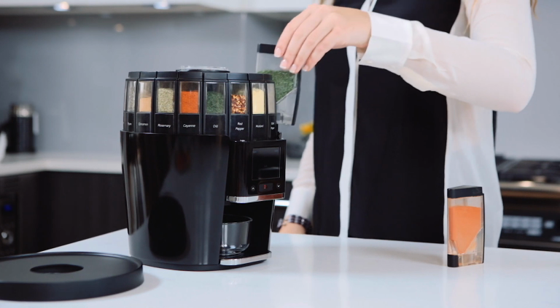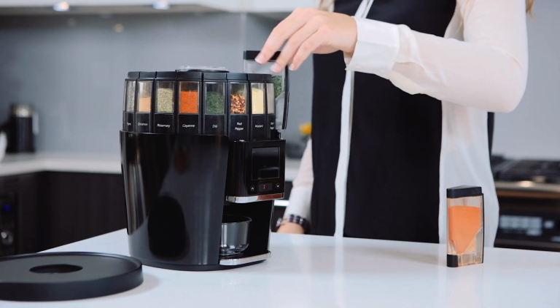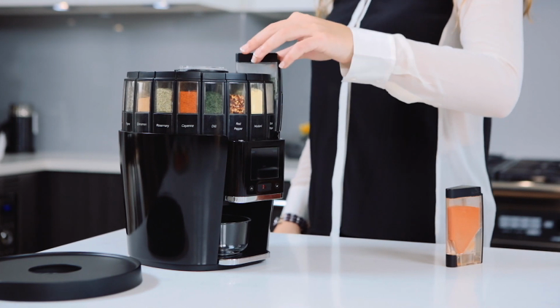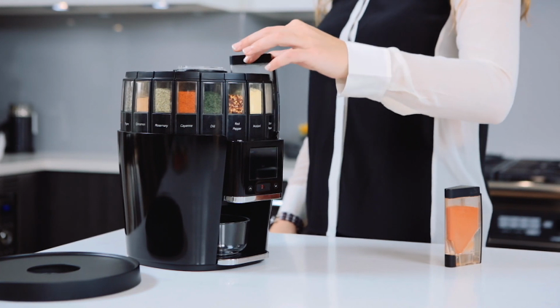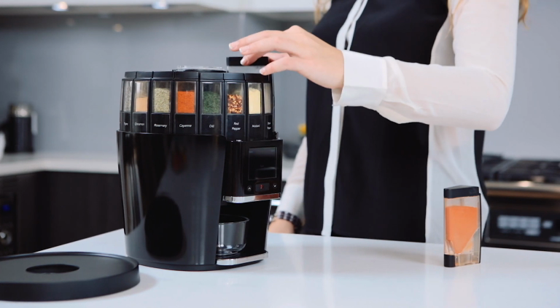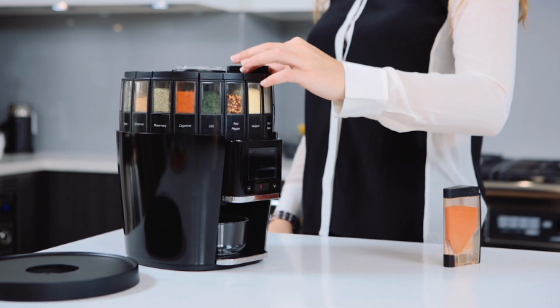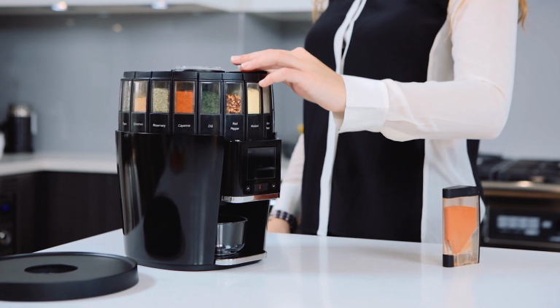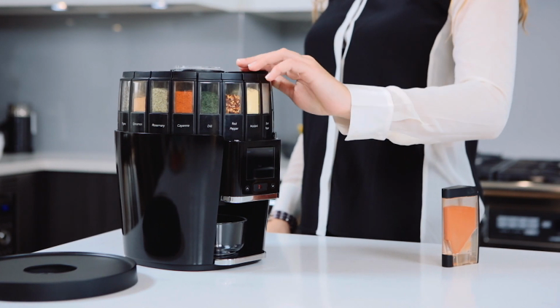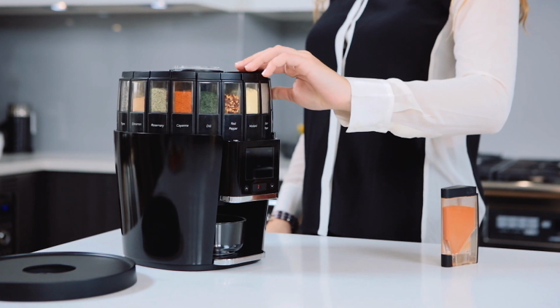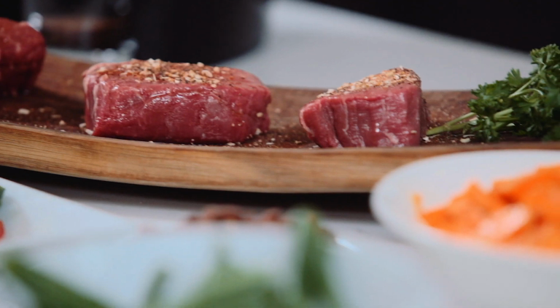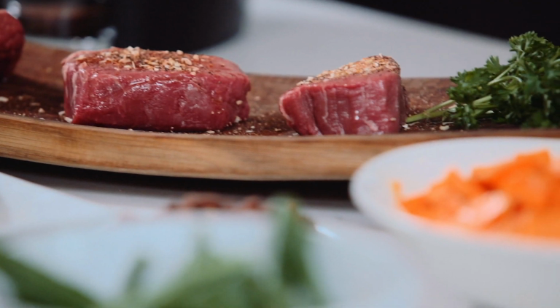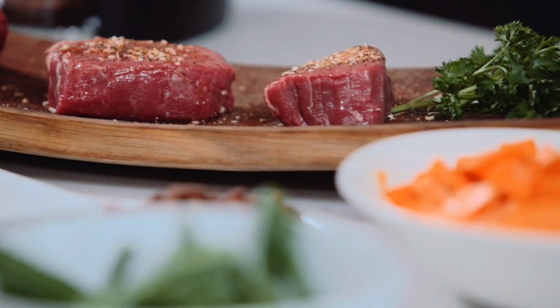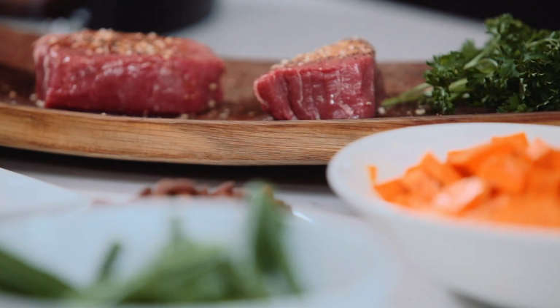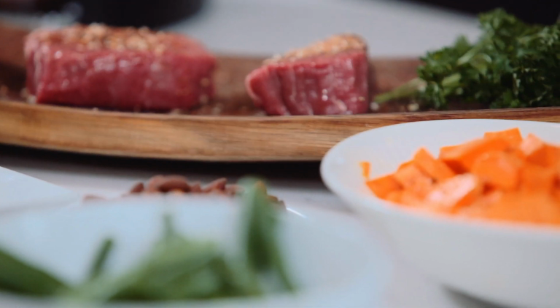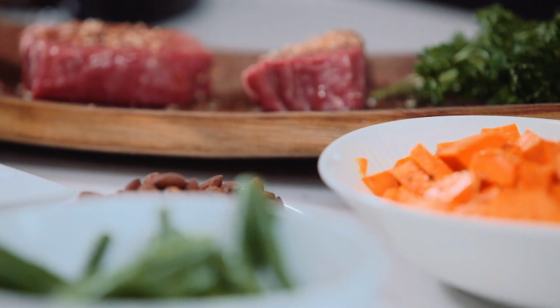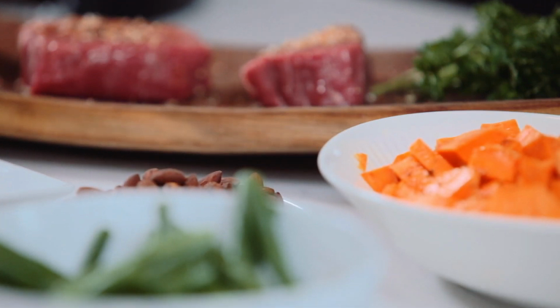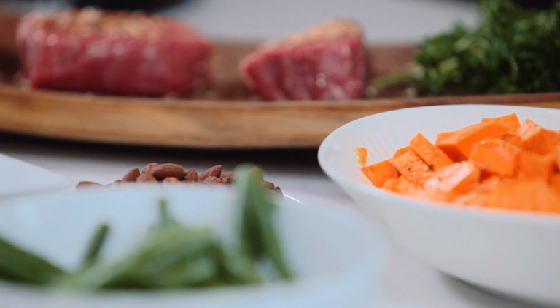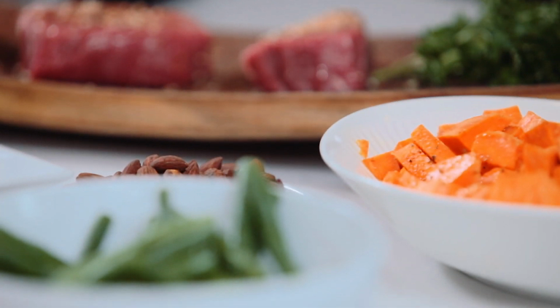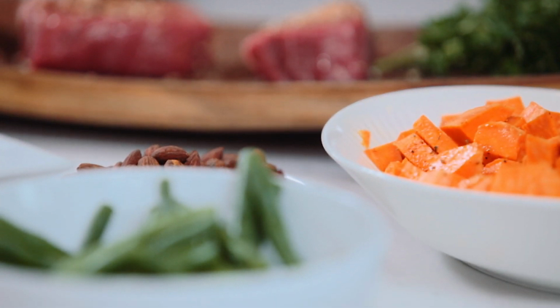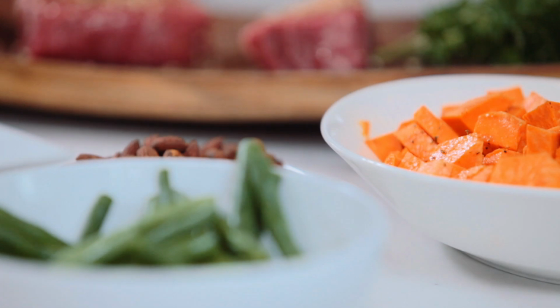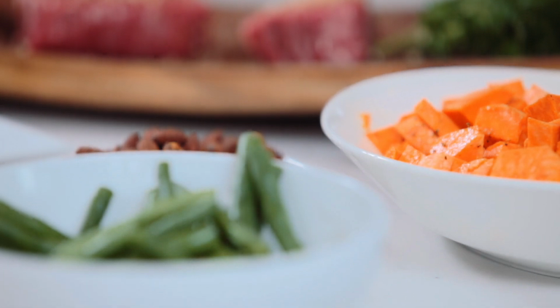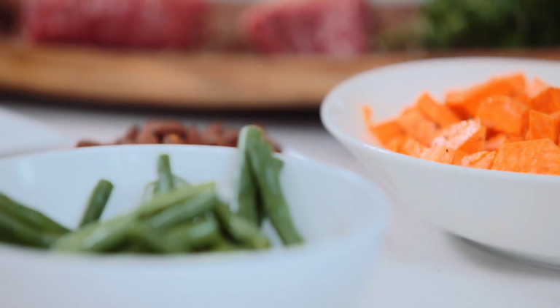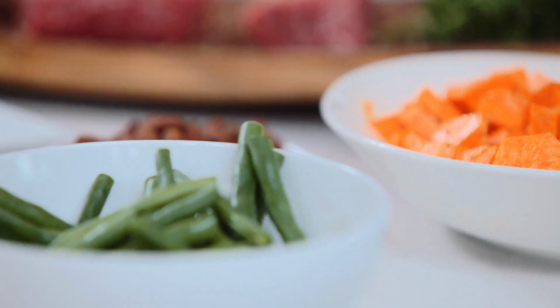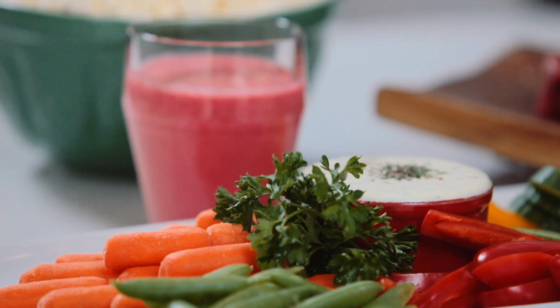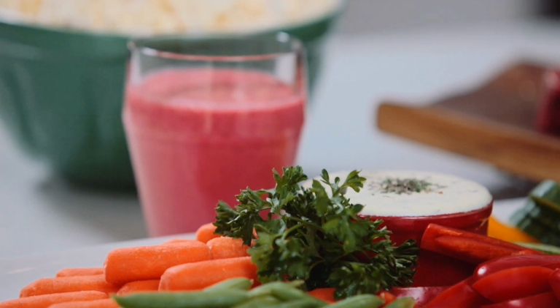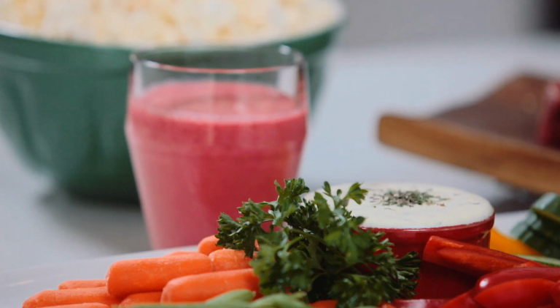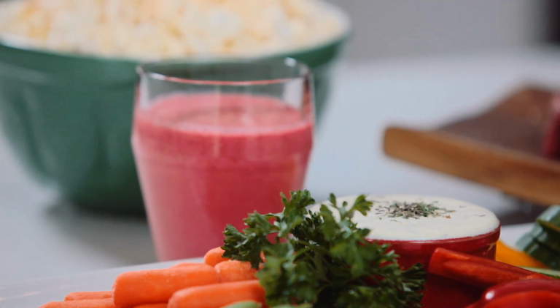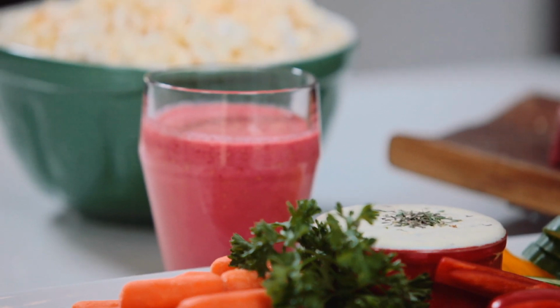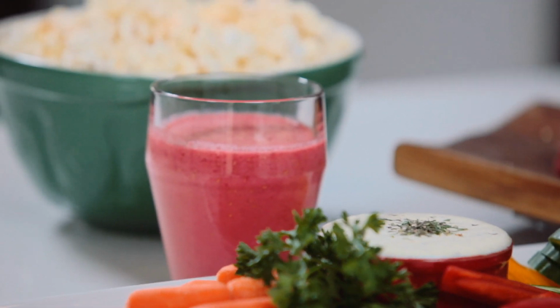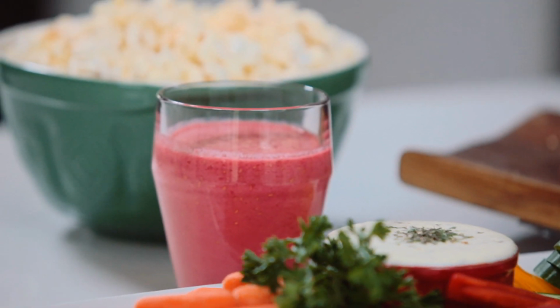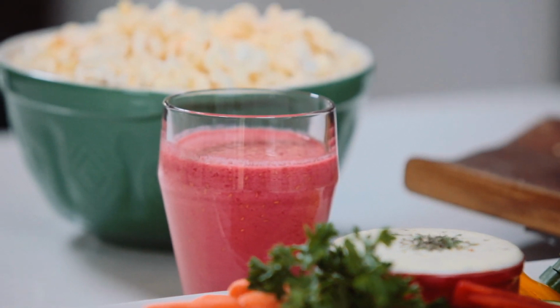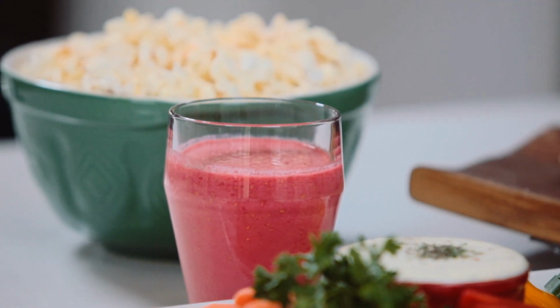It can make steak rubs, chicken marinades, salad dressing, and seasonings for fish, chili, fajita, popcorn, and dips.